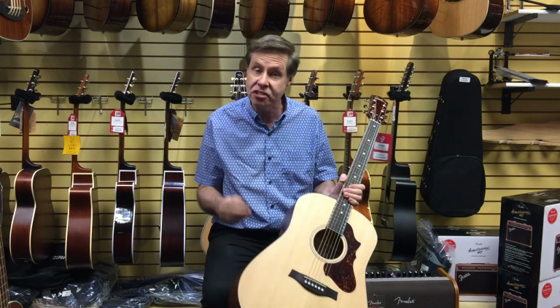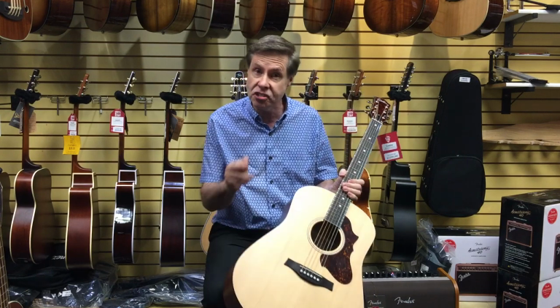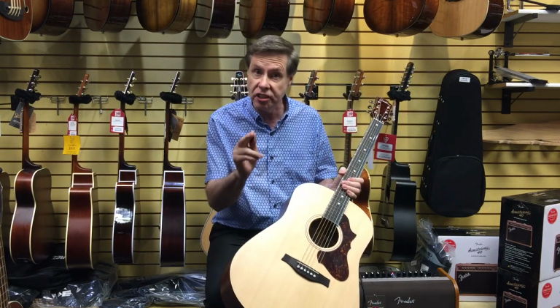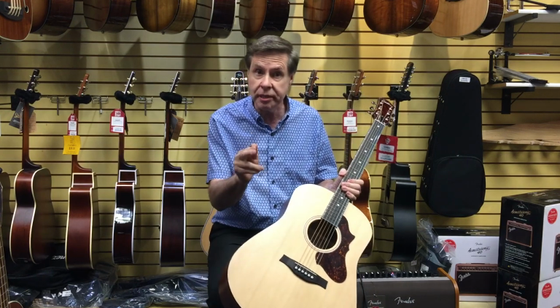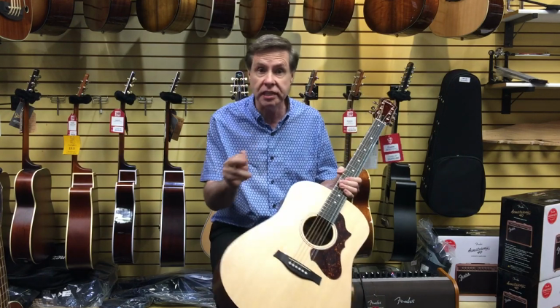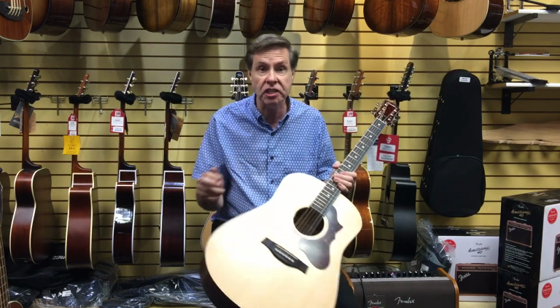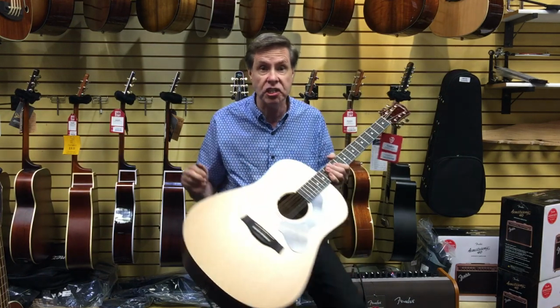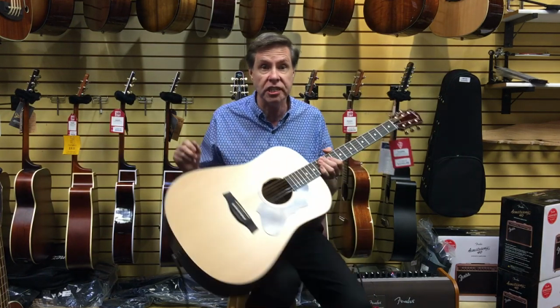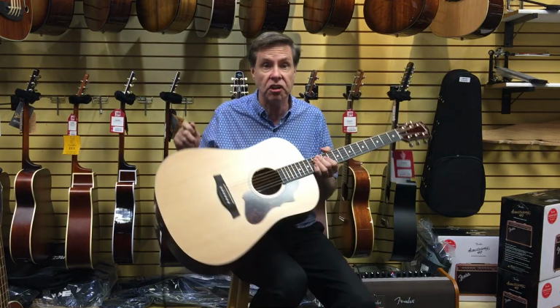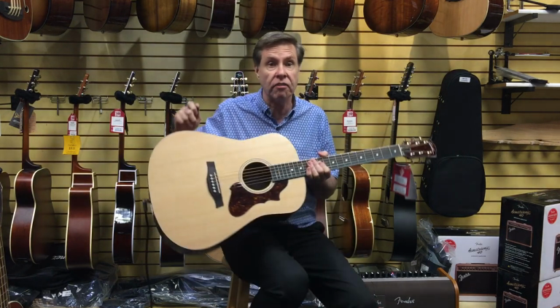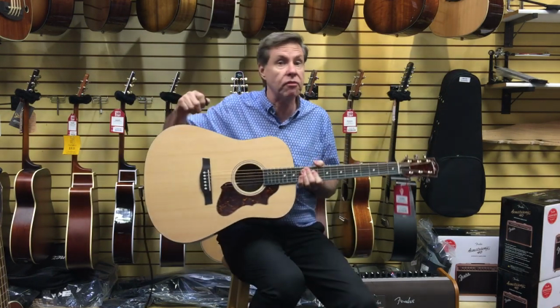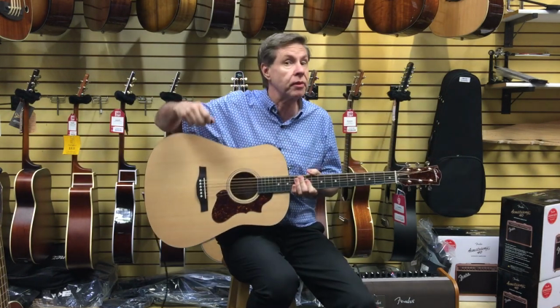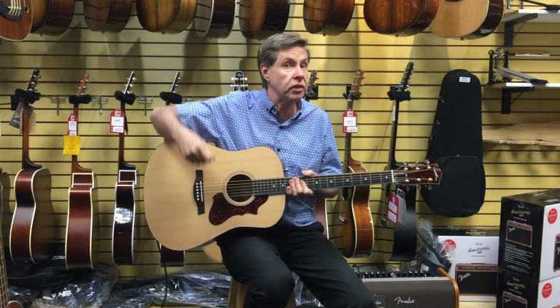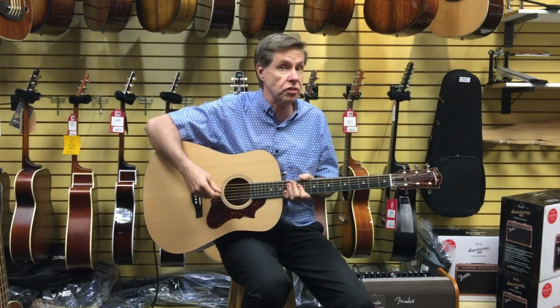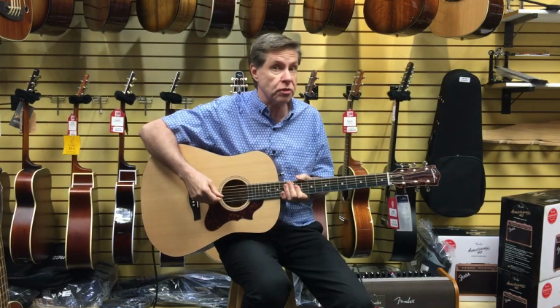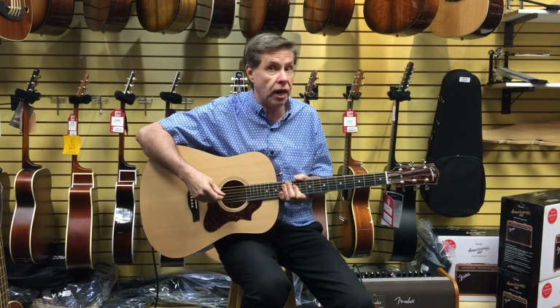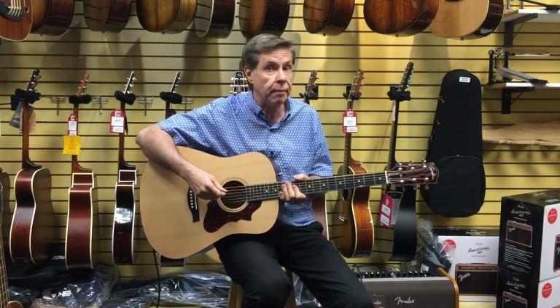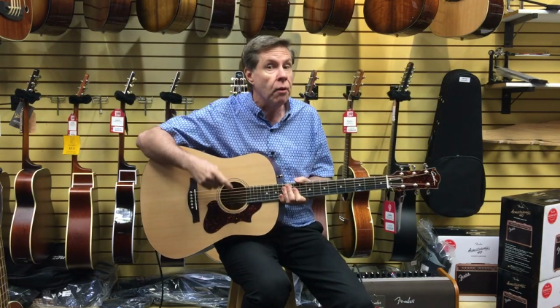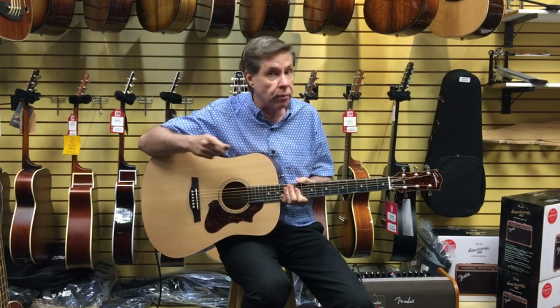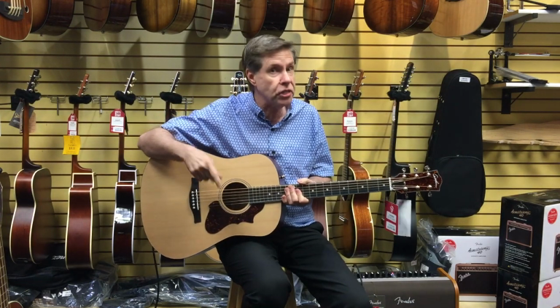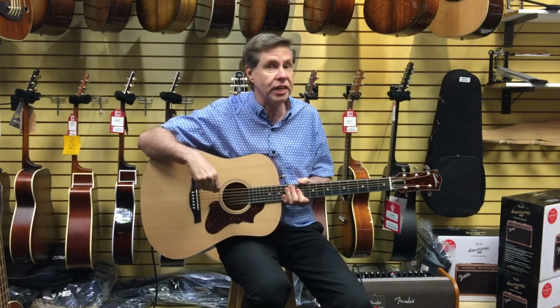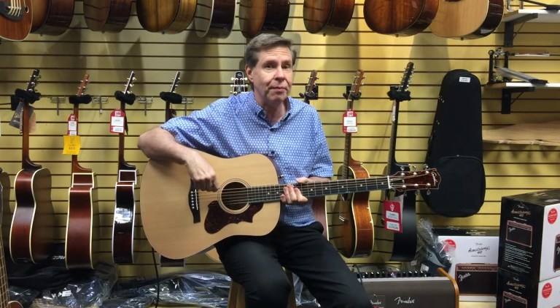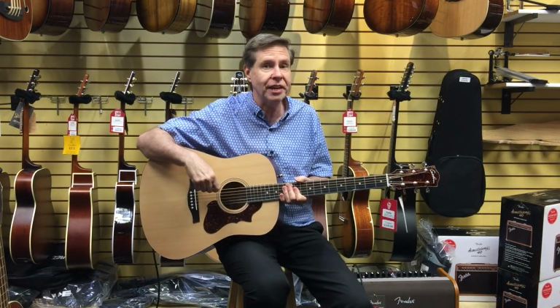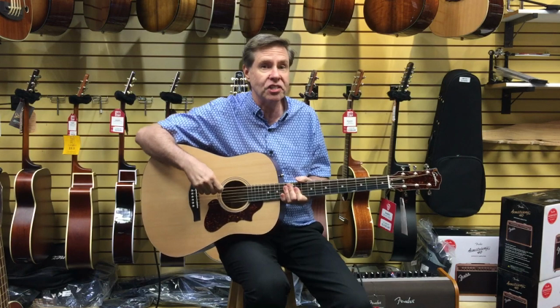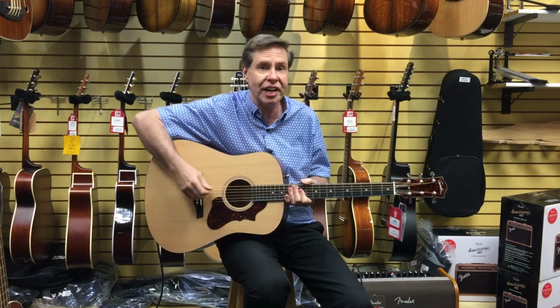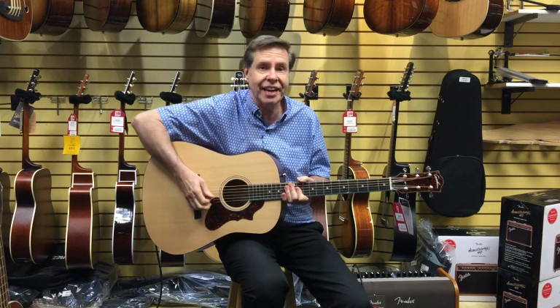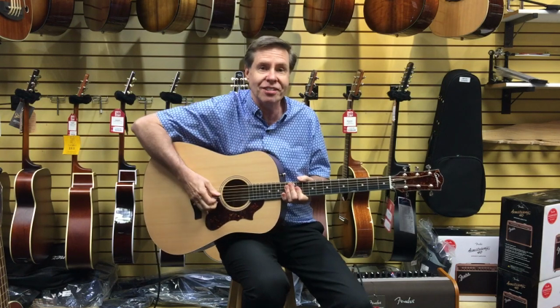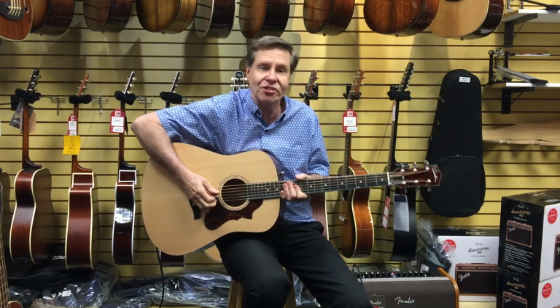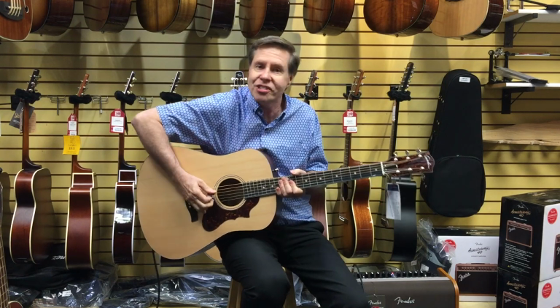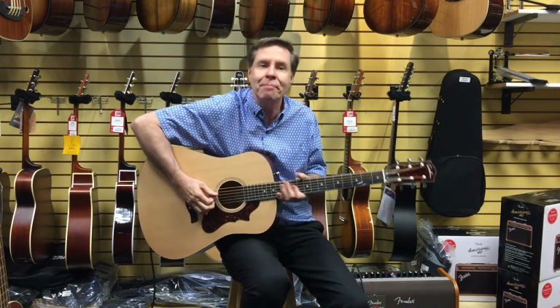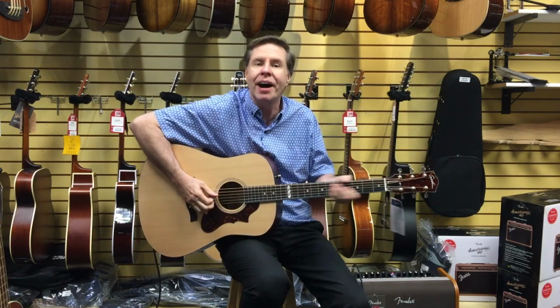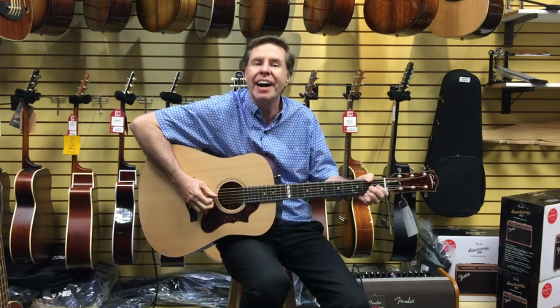This is a limited edition guitar from their custom shop. We want you to come in and check it out, so stop by.